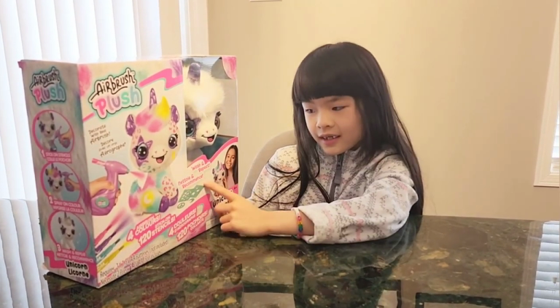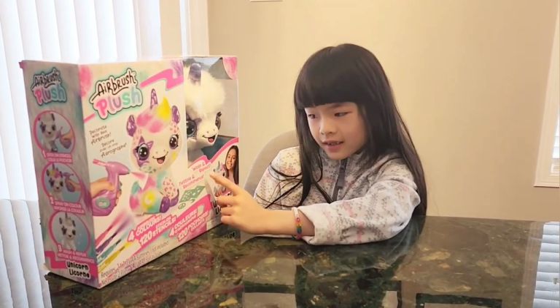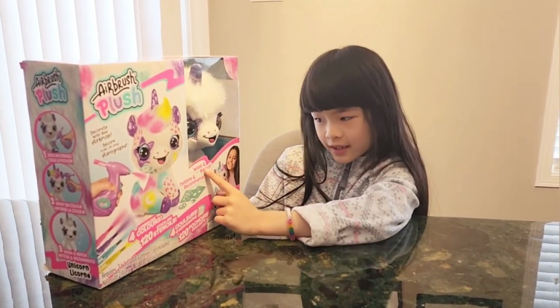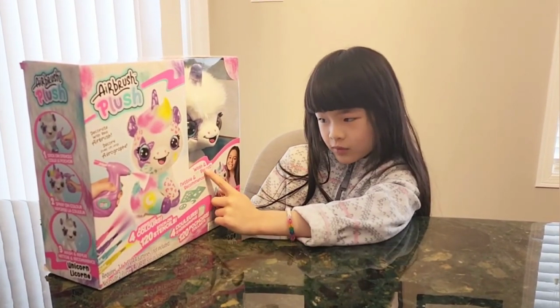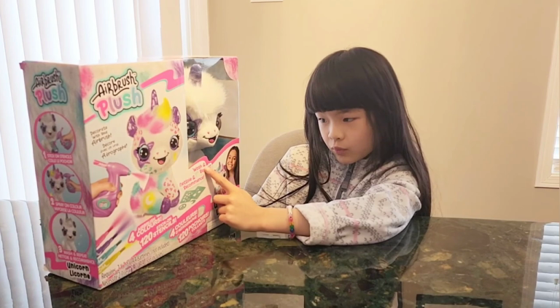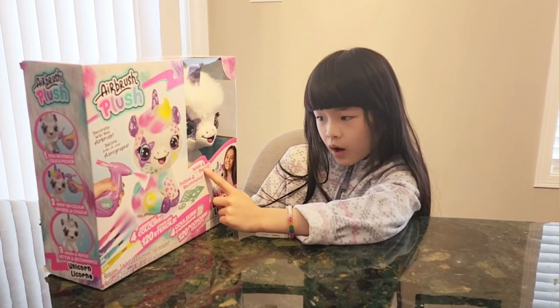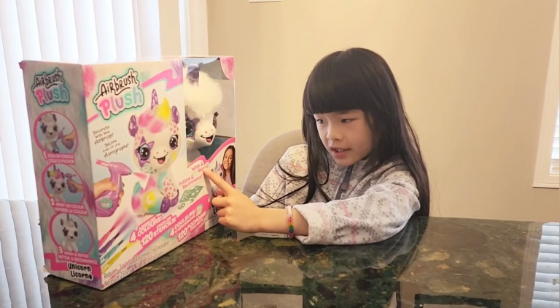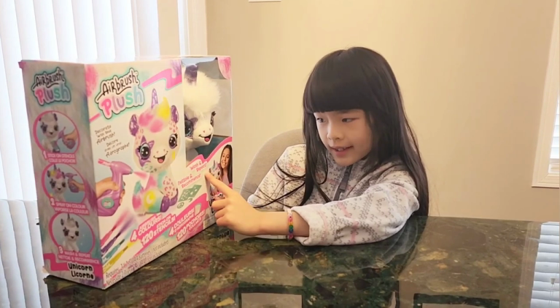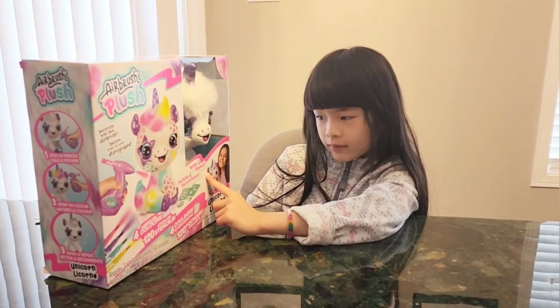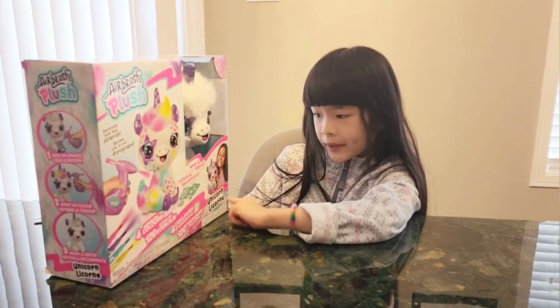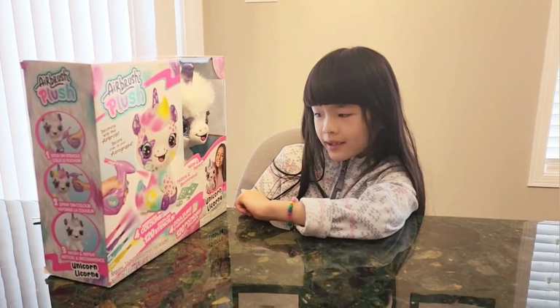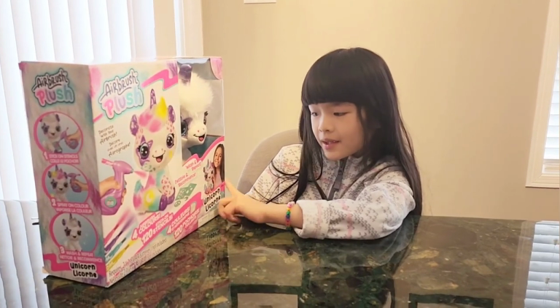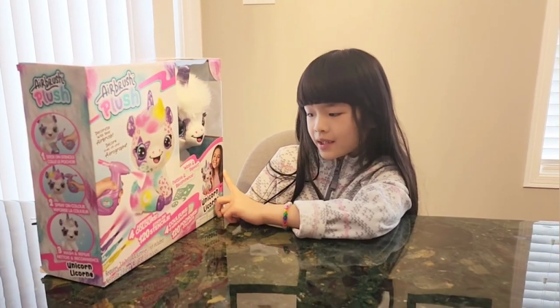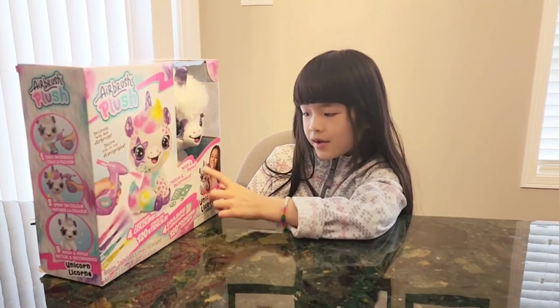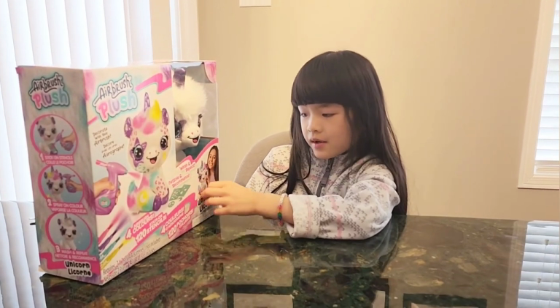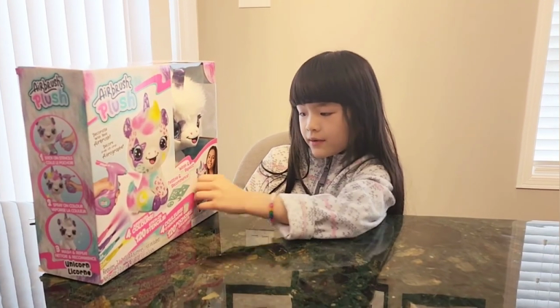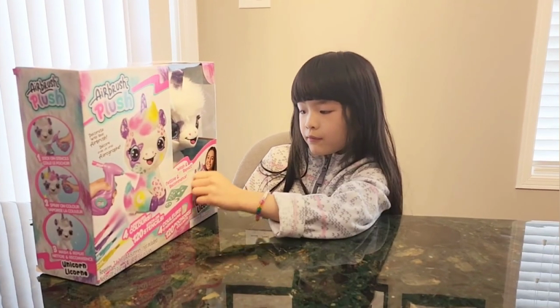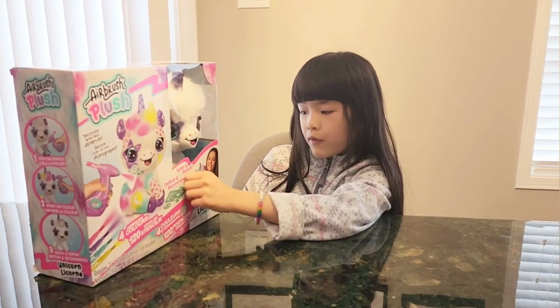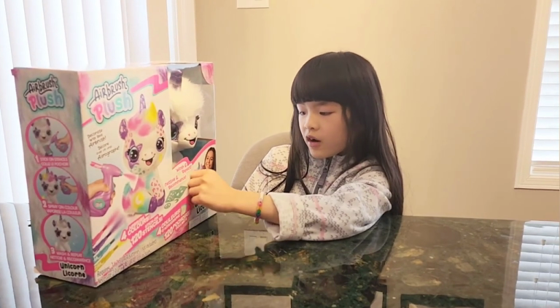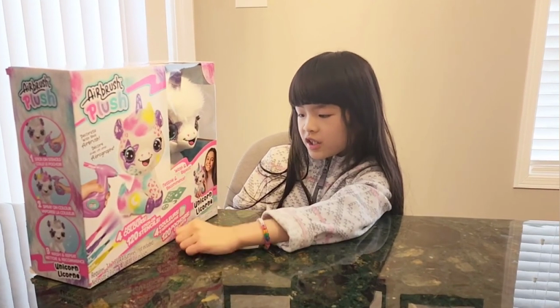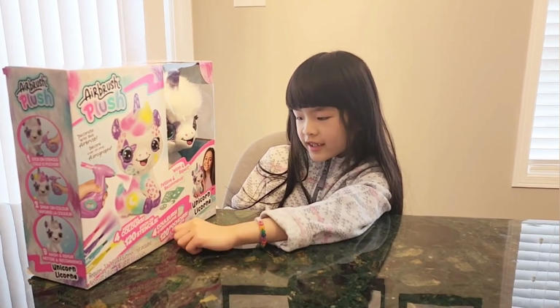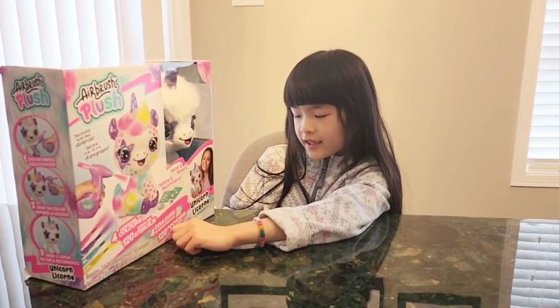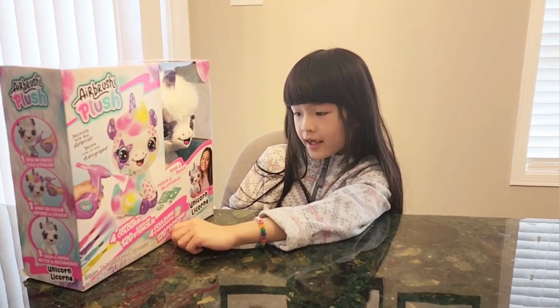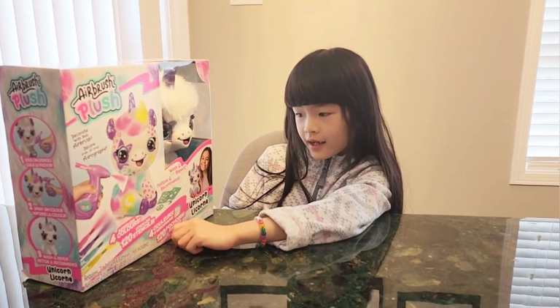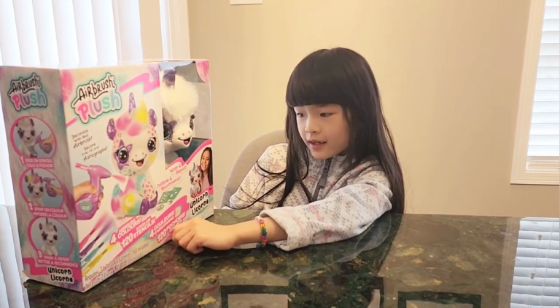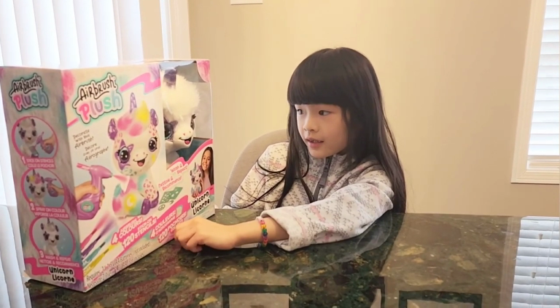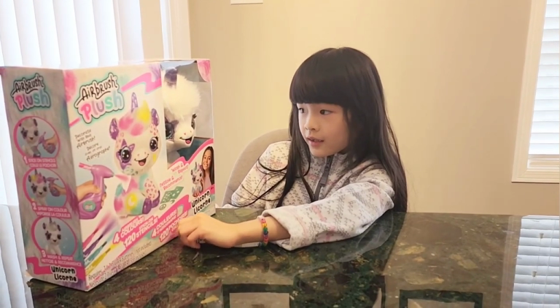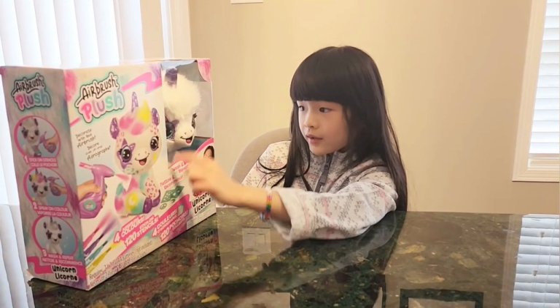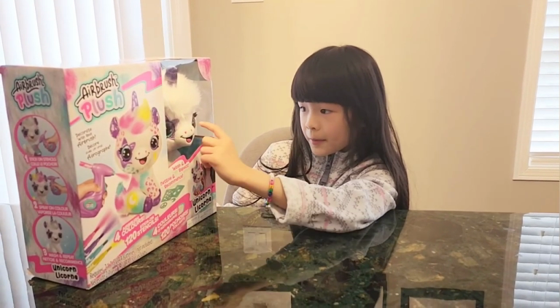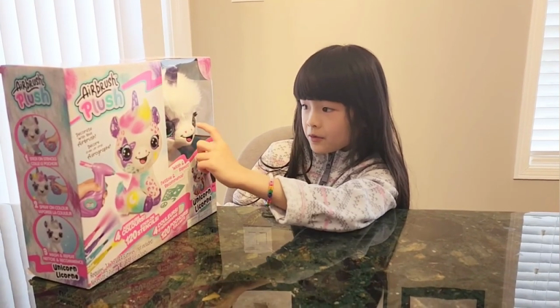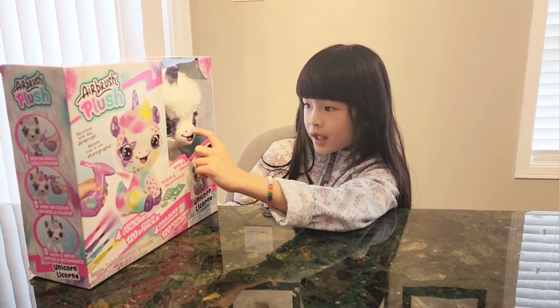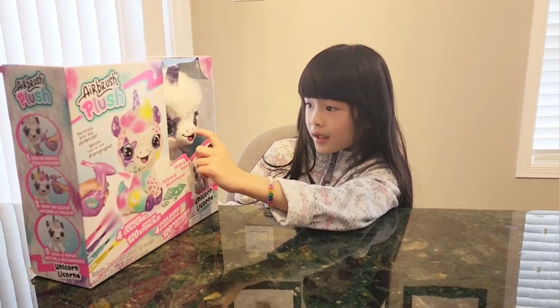Look, it says wash and repeat. That means you can wash it and you can keep doing it.